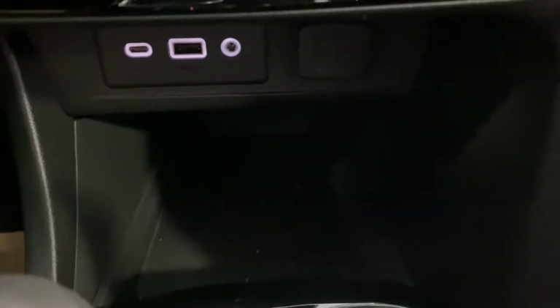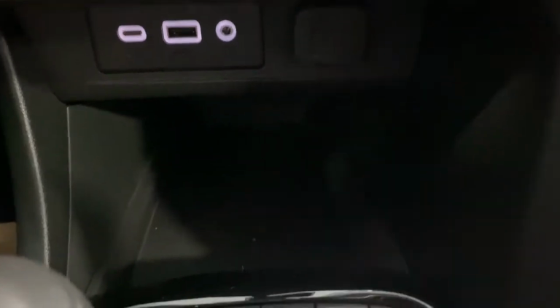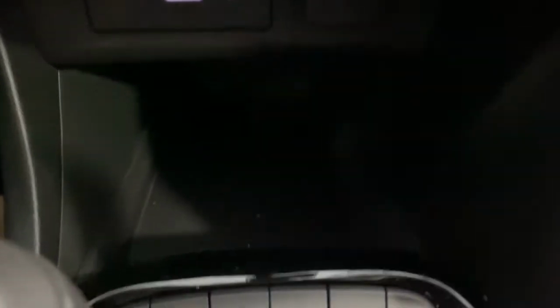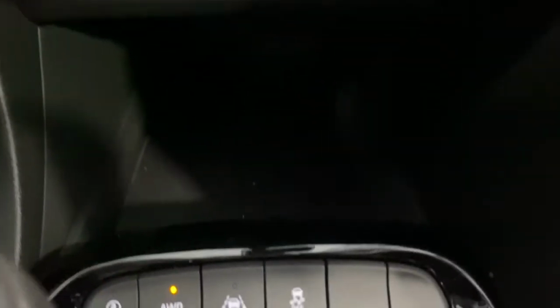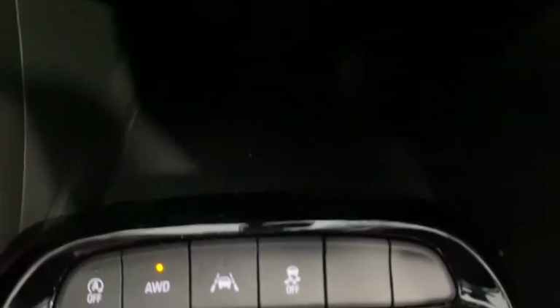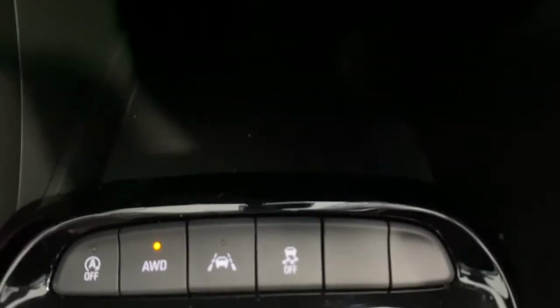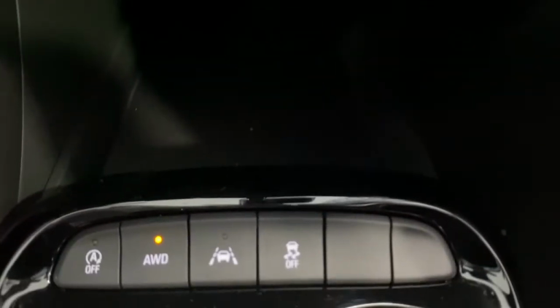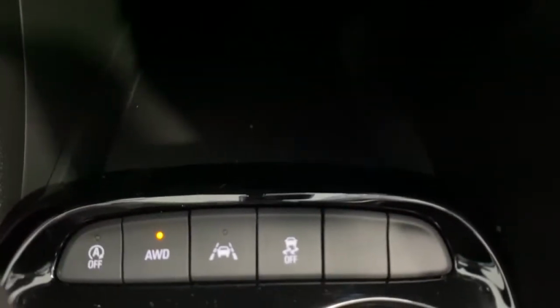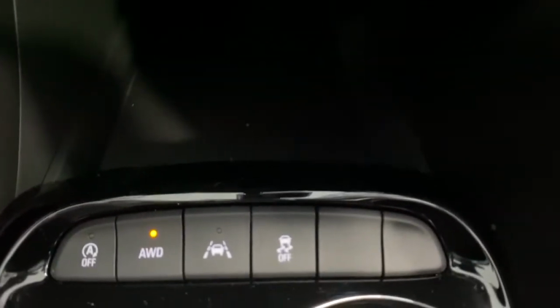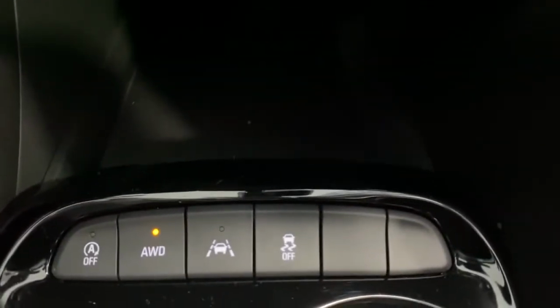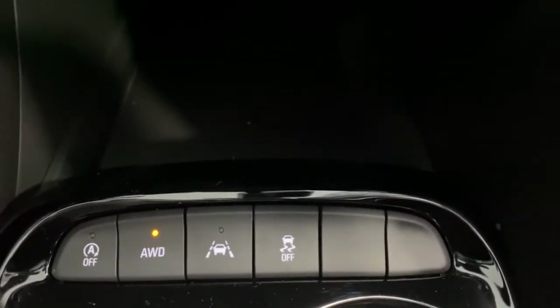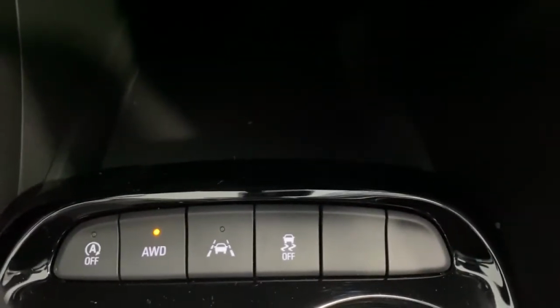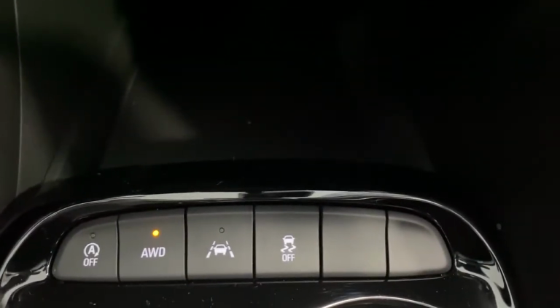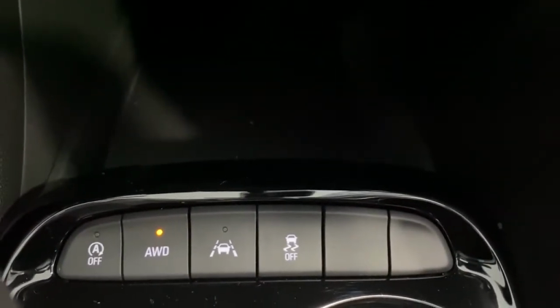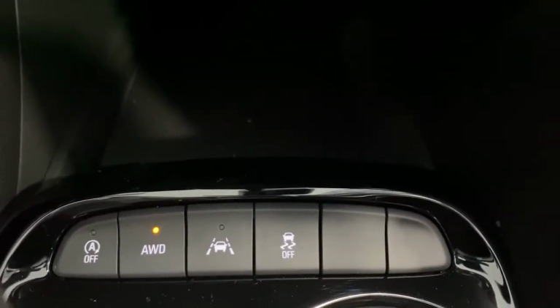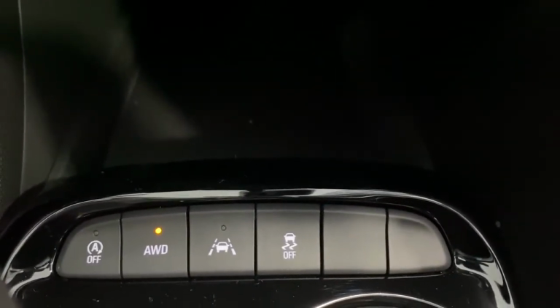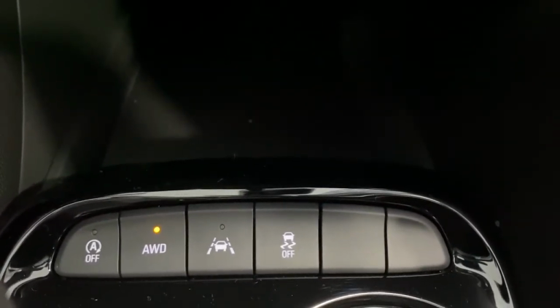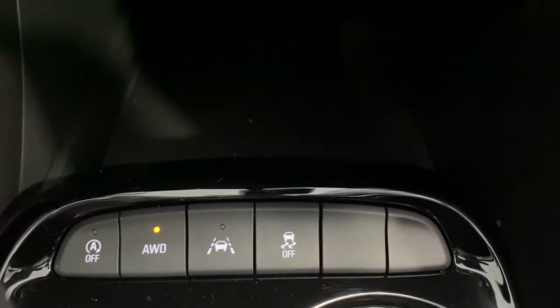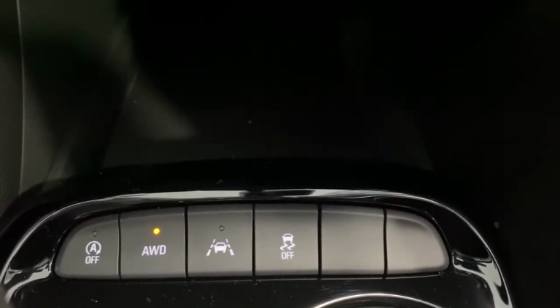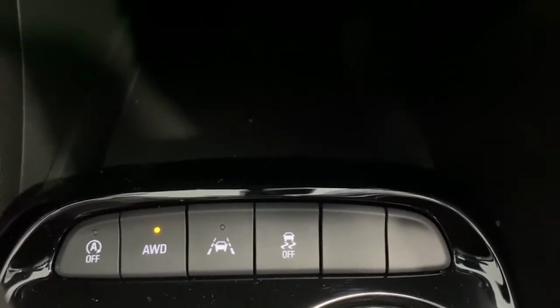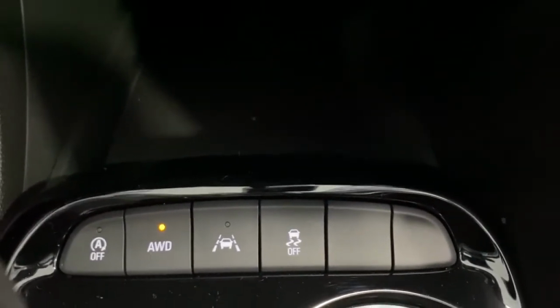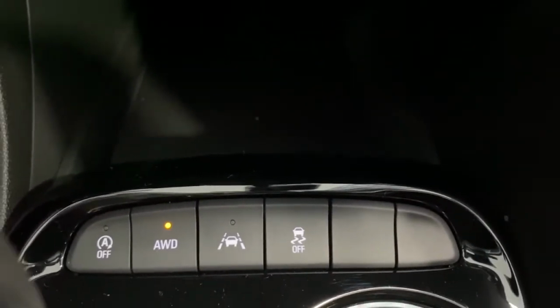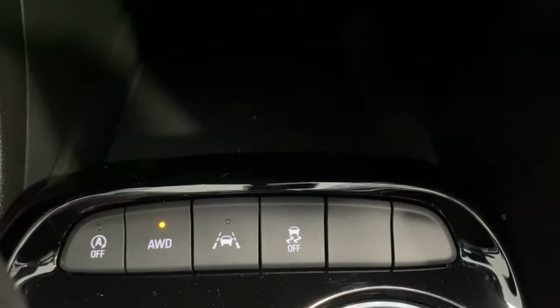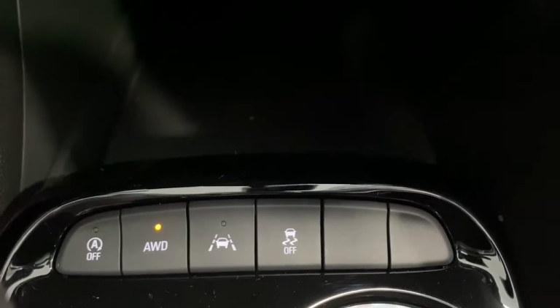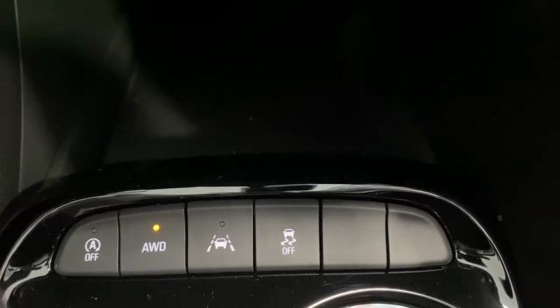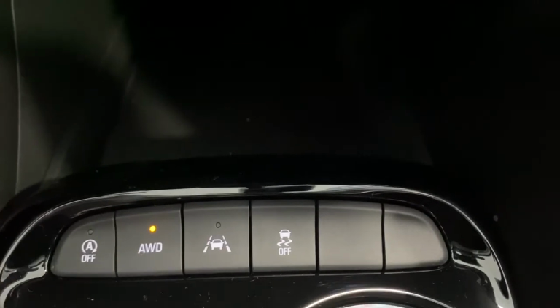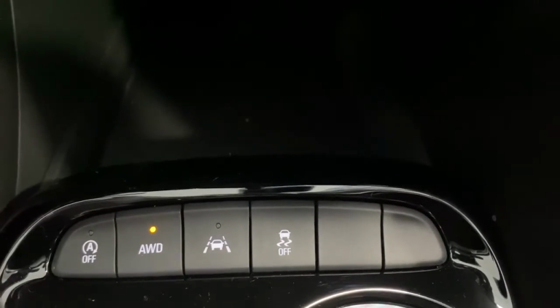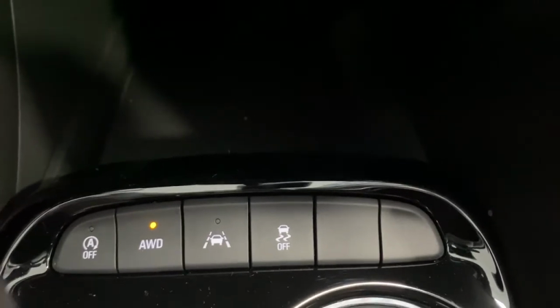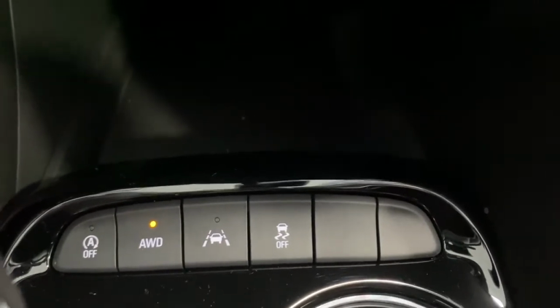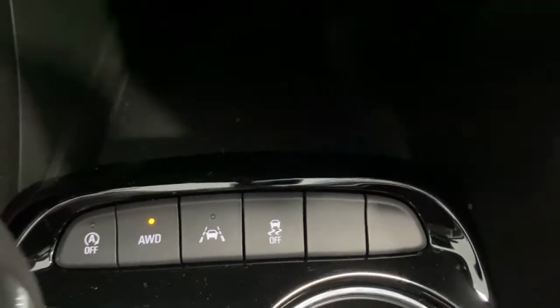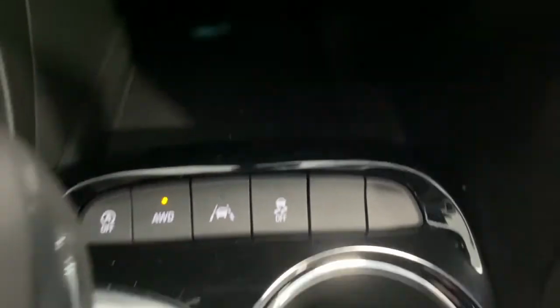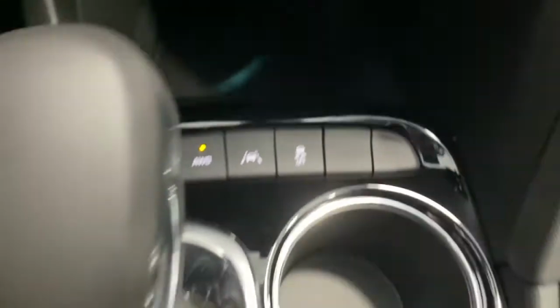Some USB ports and power plug-in, no slip matting, auto stop start, all-wheel drive, lane departure alert, and traction control.